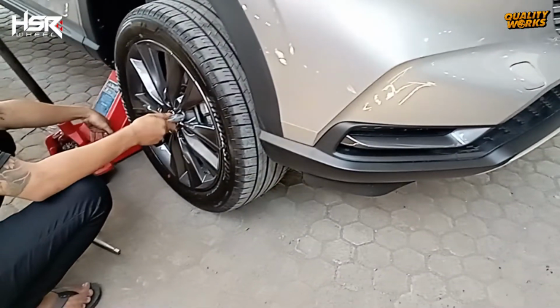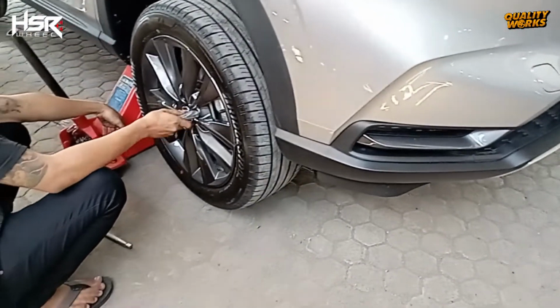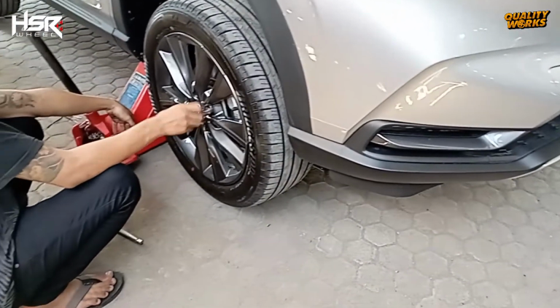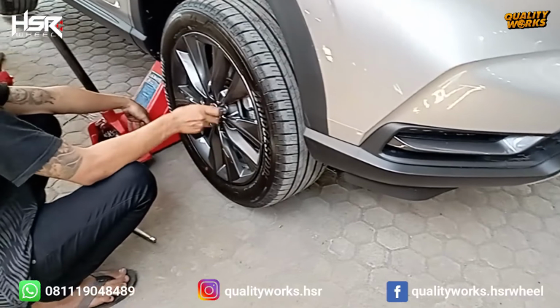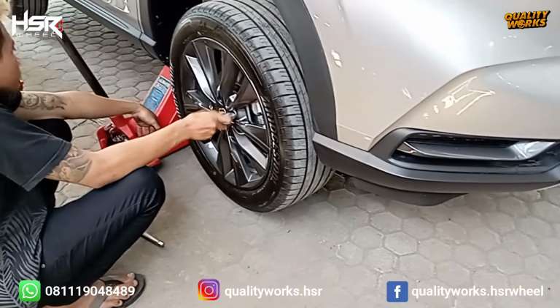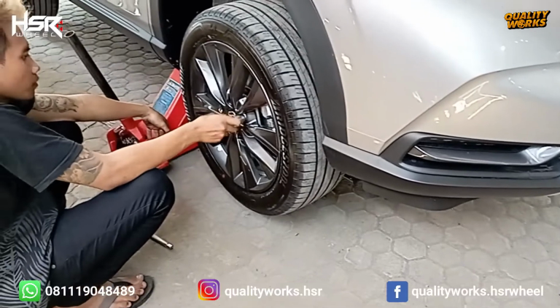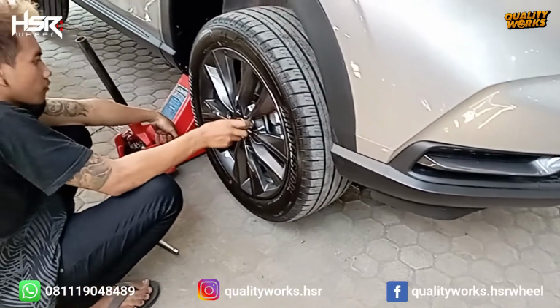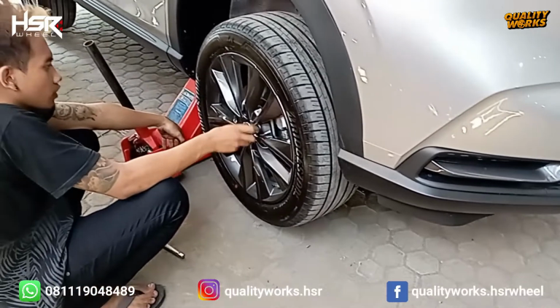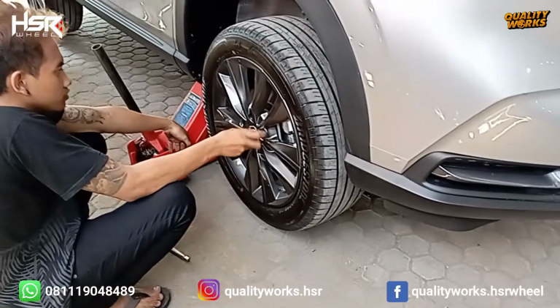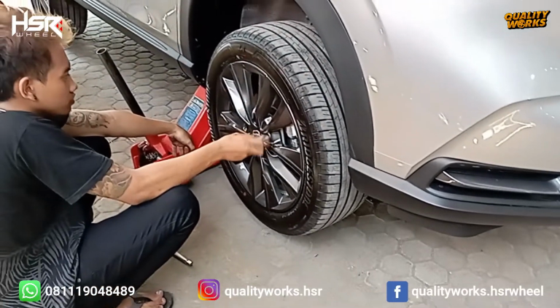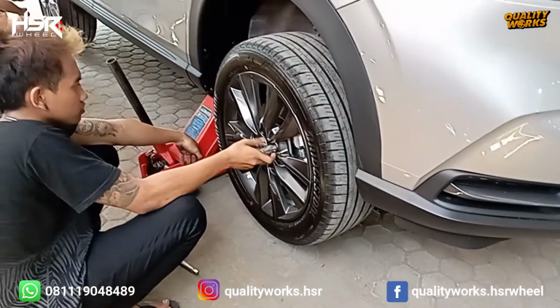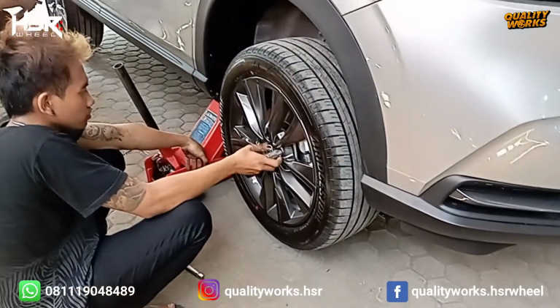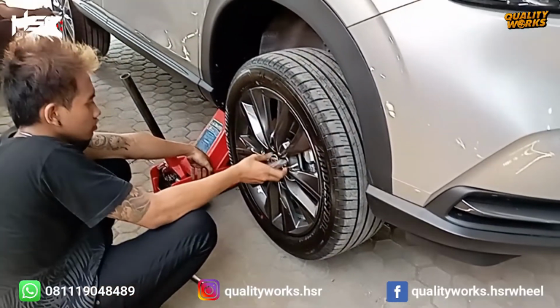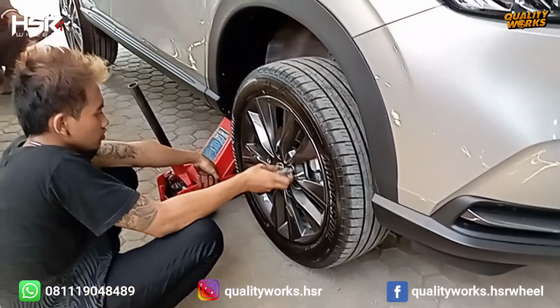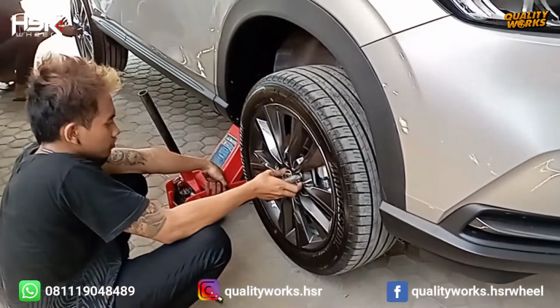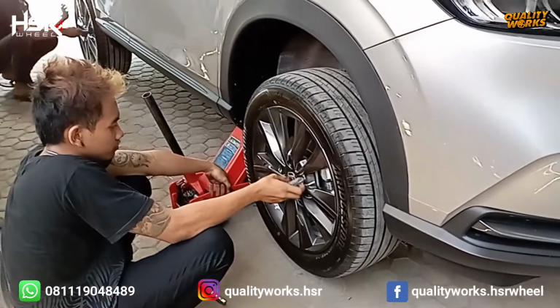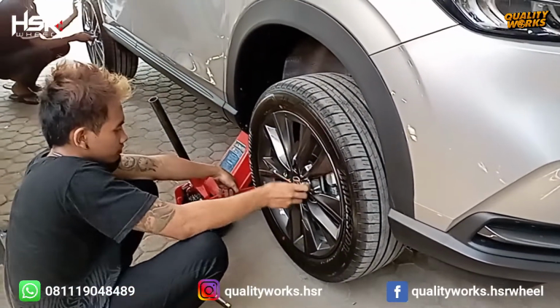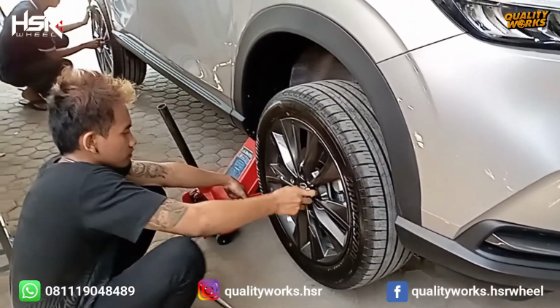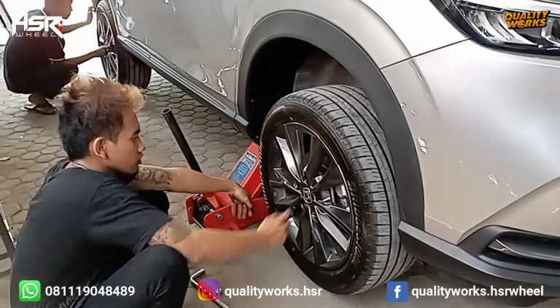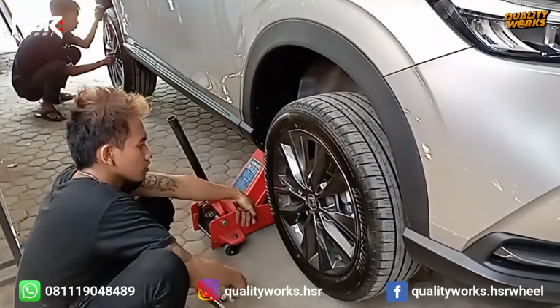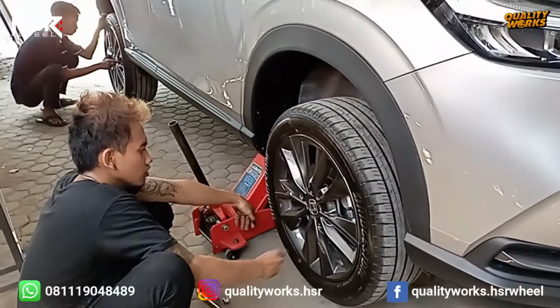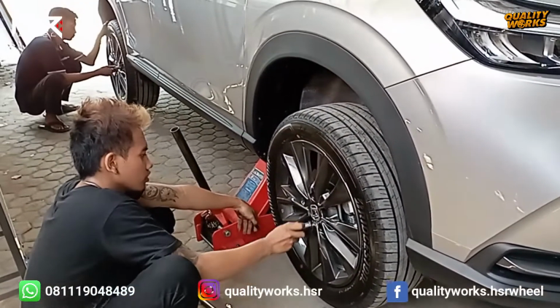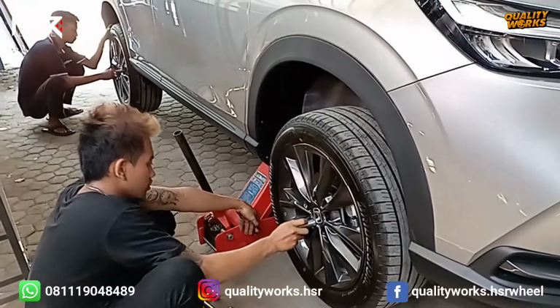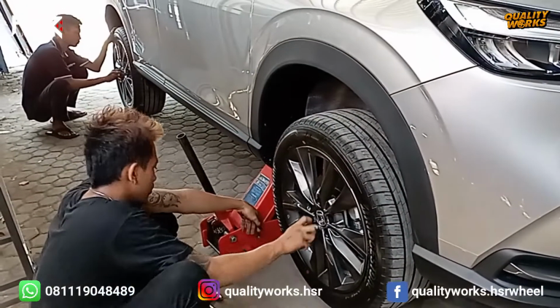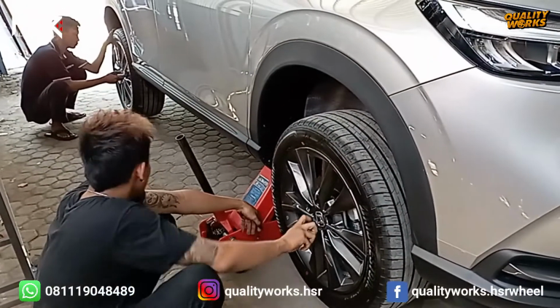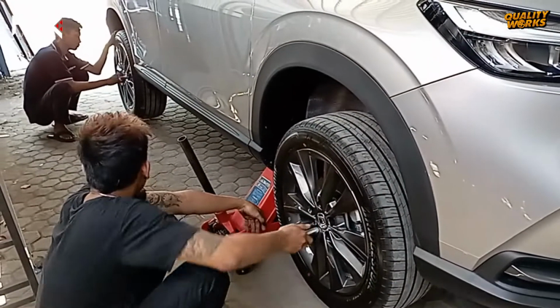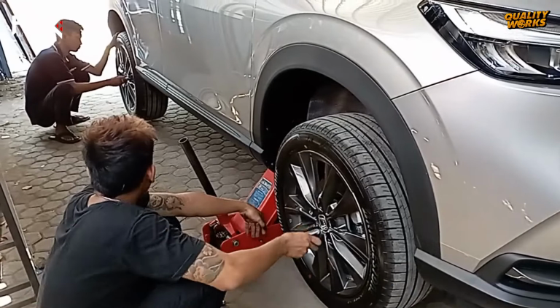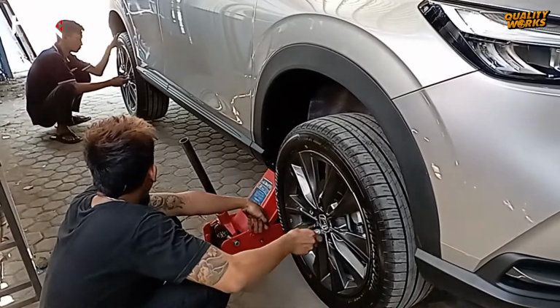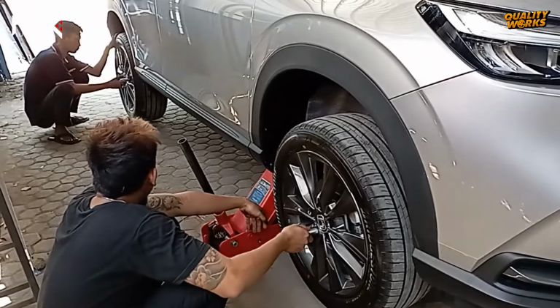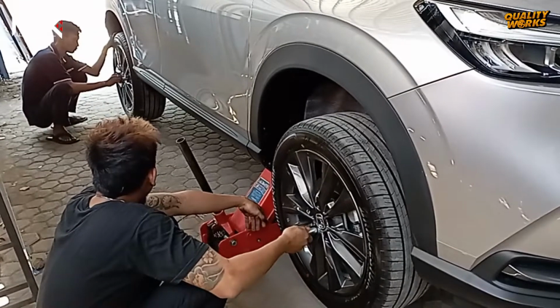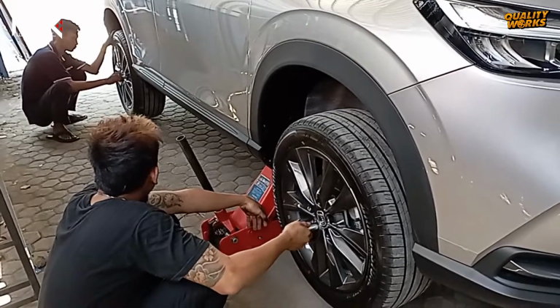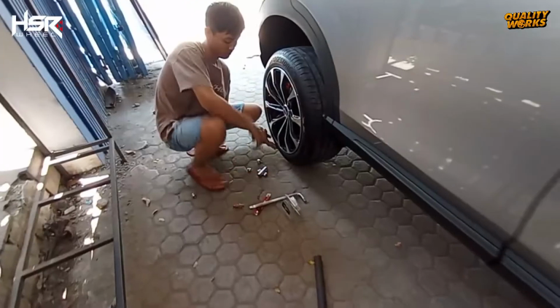Pemasangan dan servis di toko kami dikerjakan oleh mekanik-mekanik yang handal dan terampil dari Quality Works.